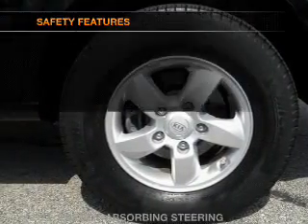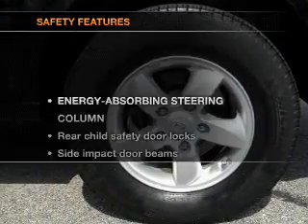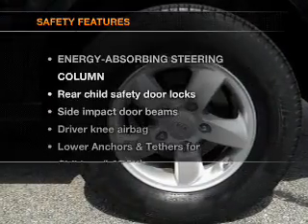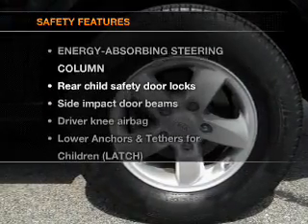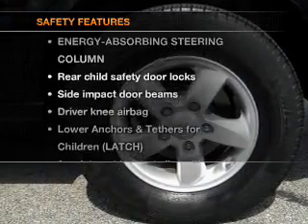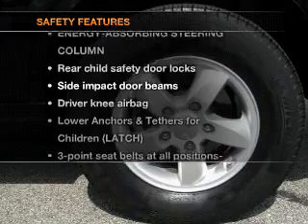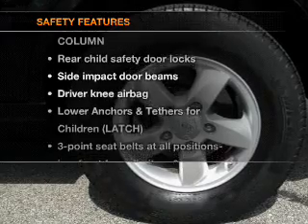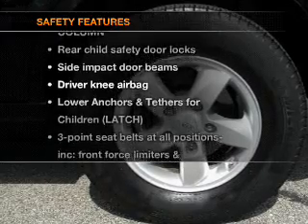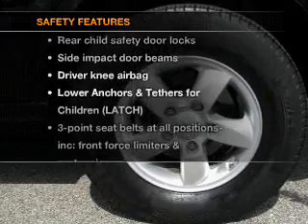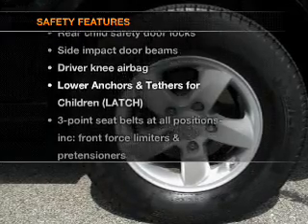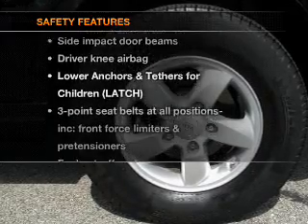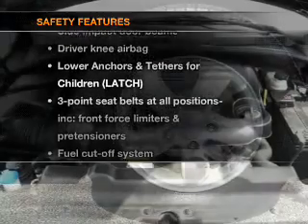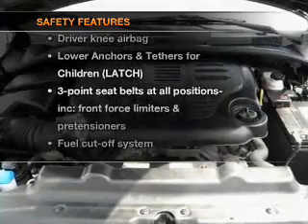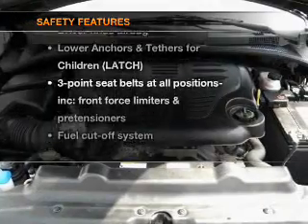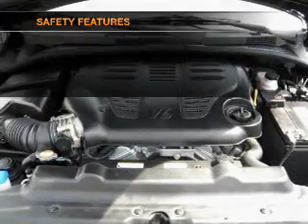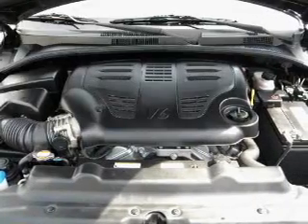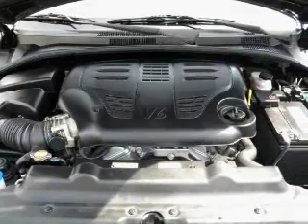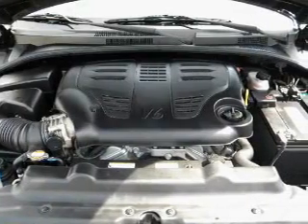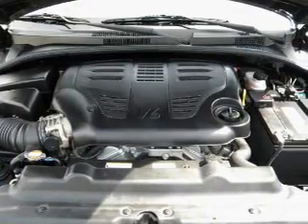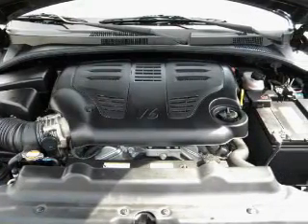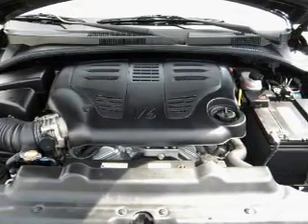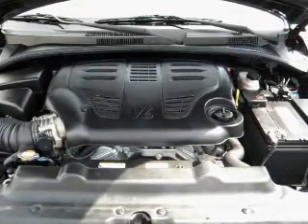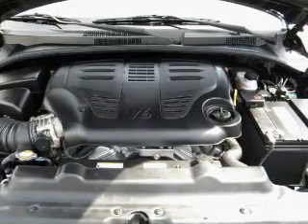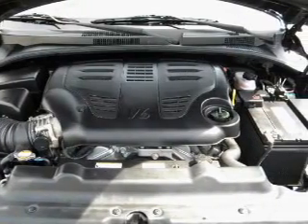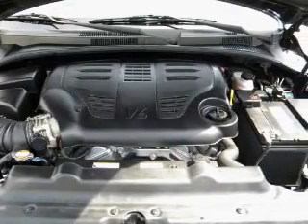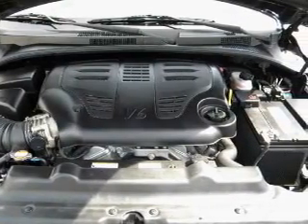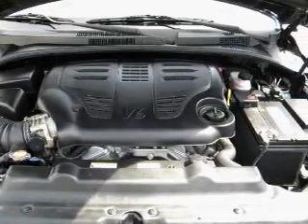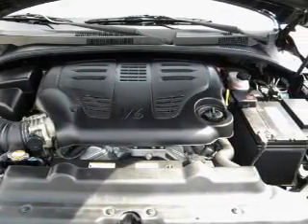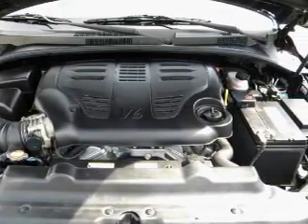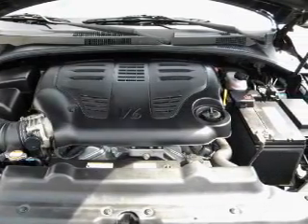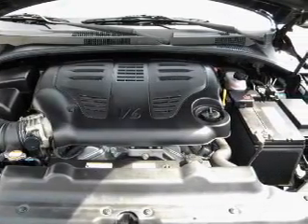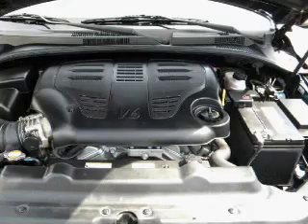And for your peace of mind, the following safety equipment is included: stability control. Call today to schedule a test drive.